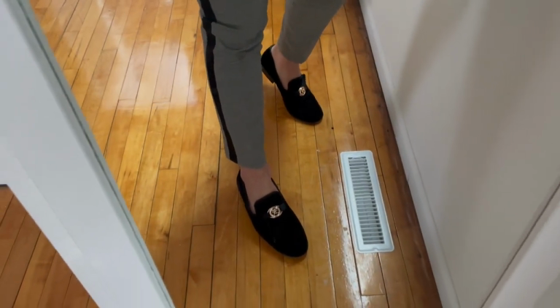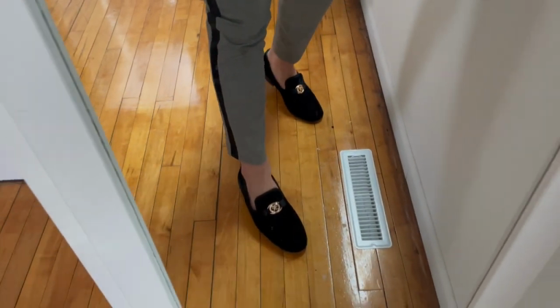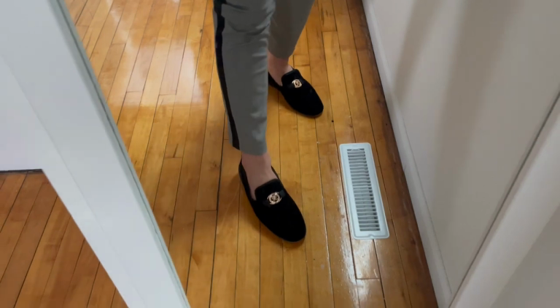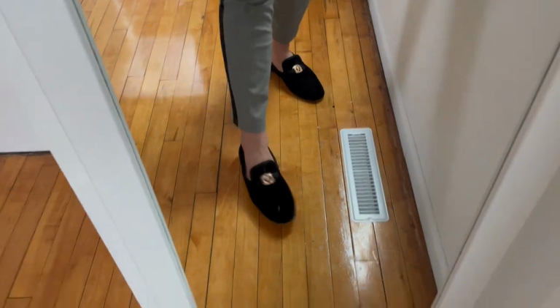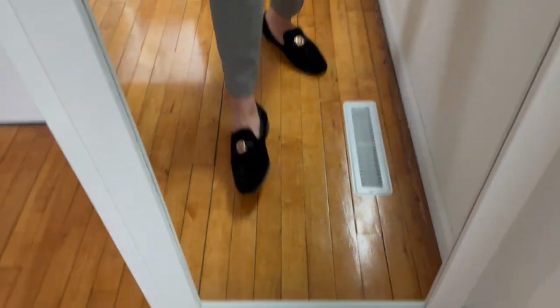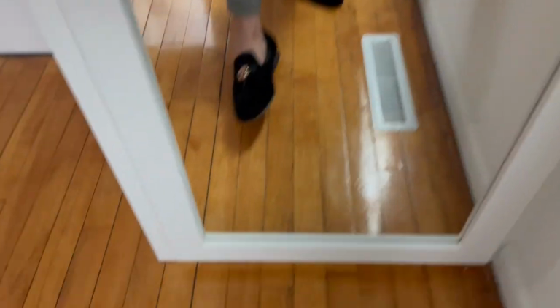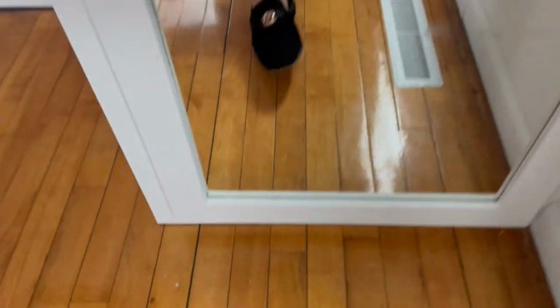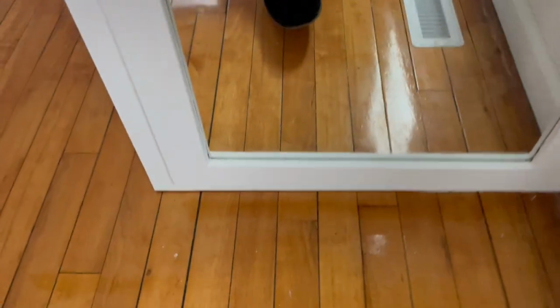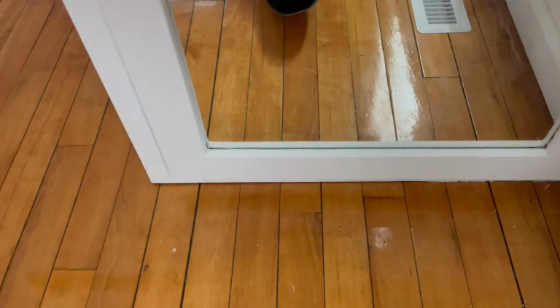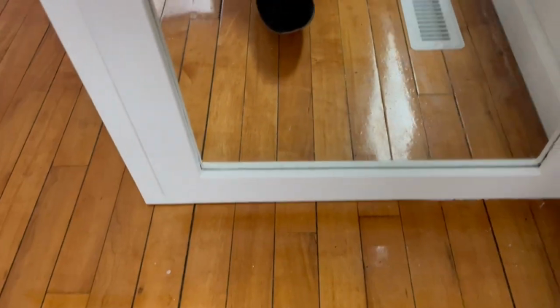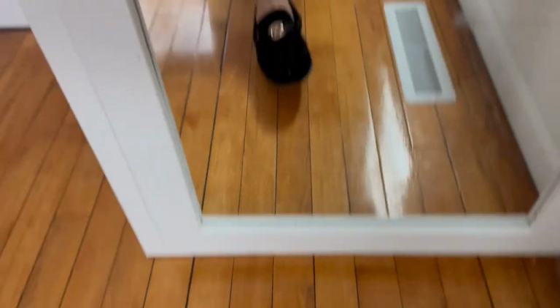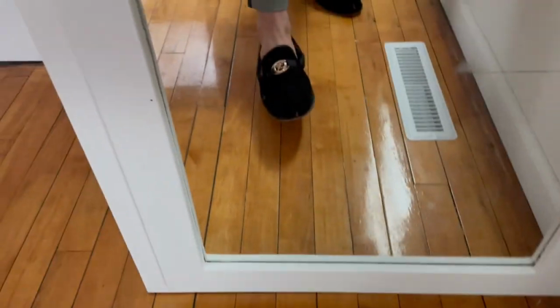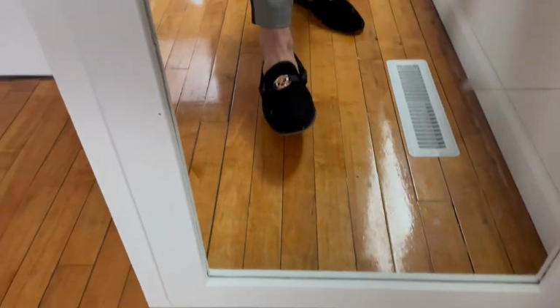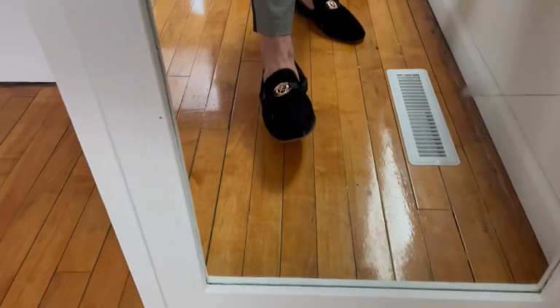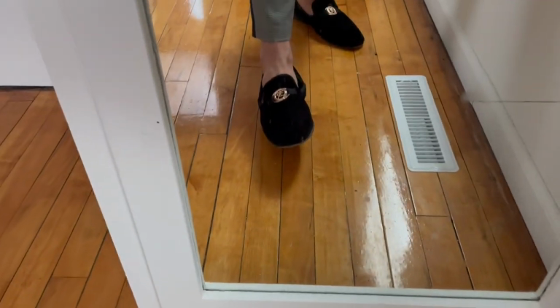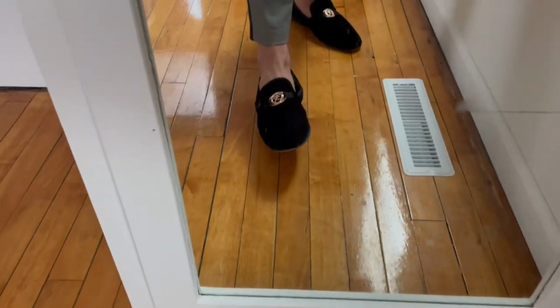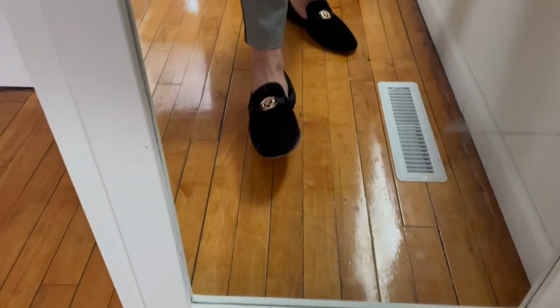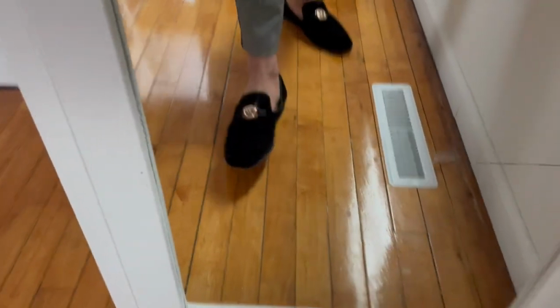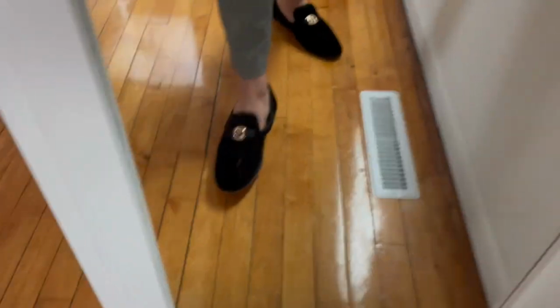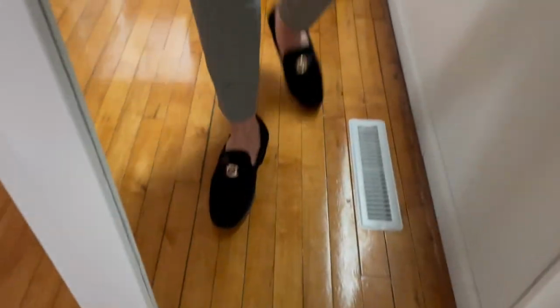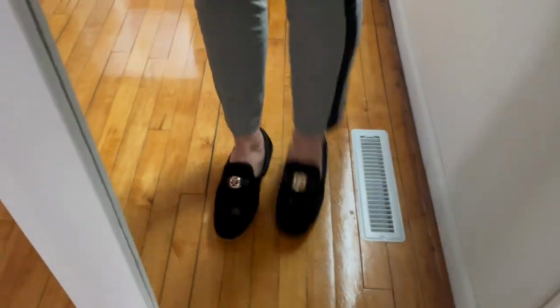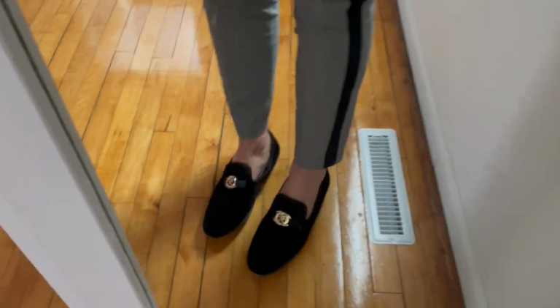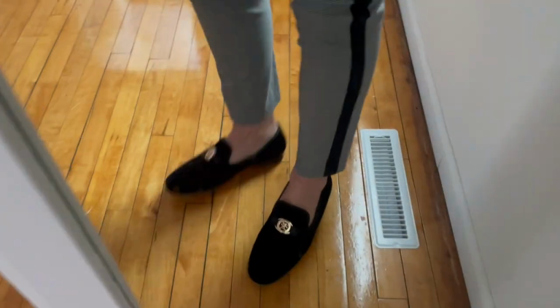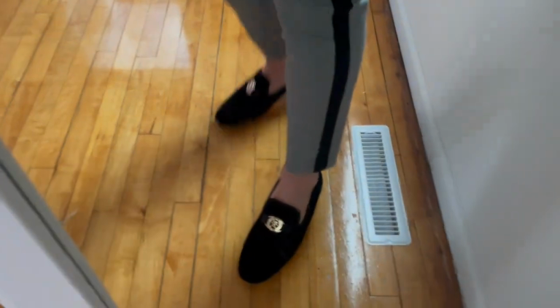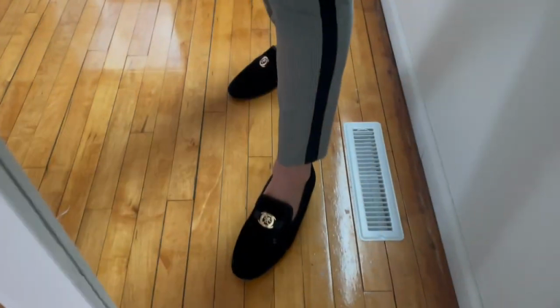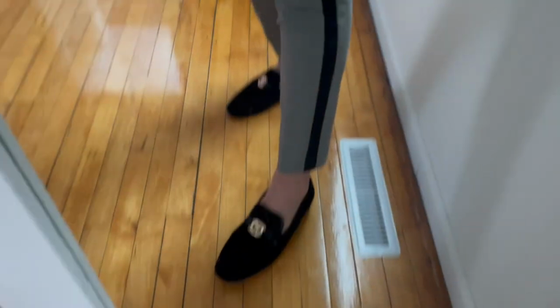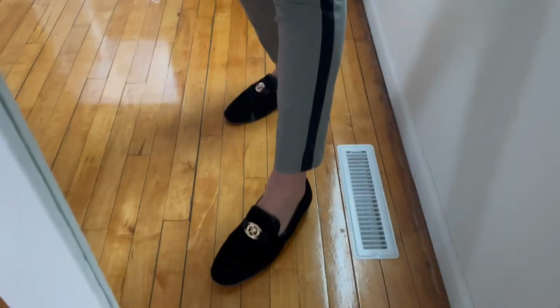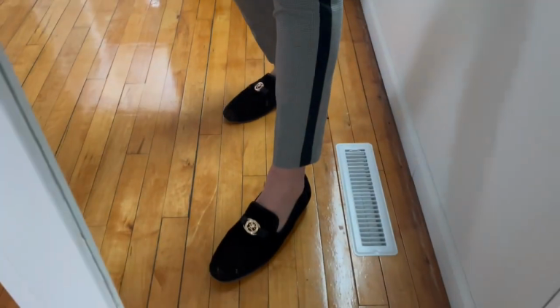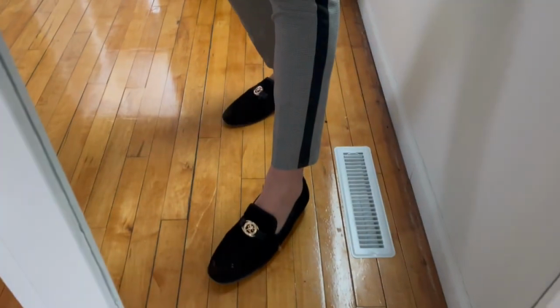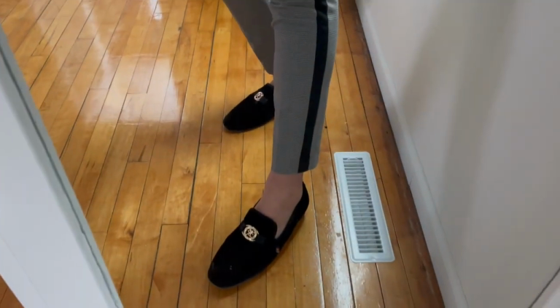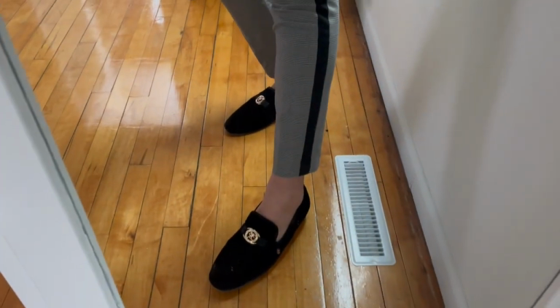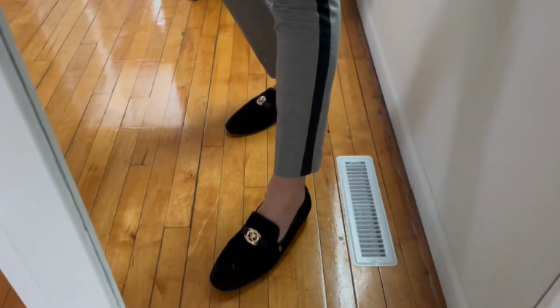Hopefully this kind of shows you what to expect with these Stacey Adams loafers. These things are dope. Catch you on the next one.